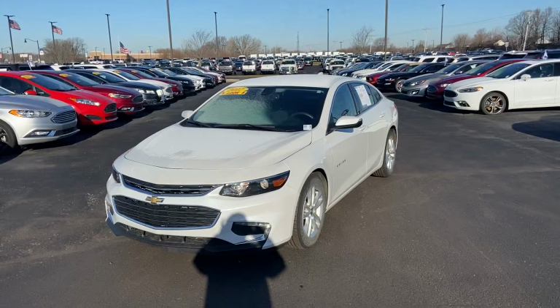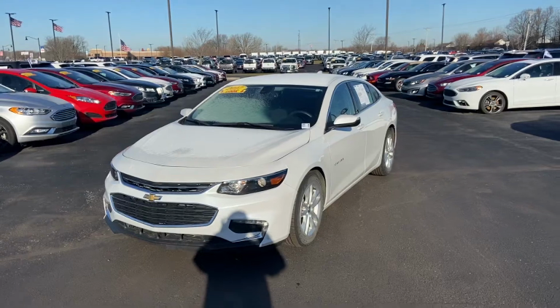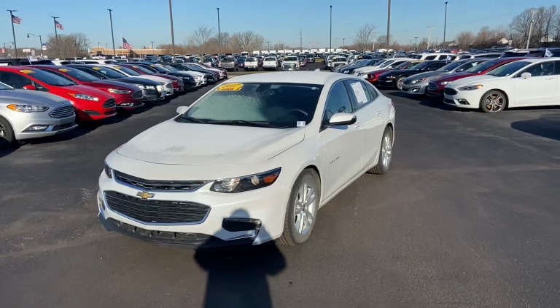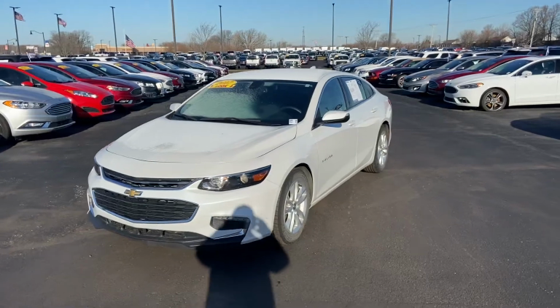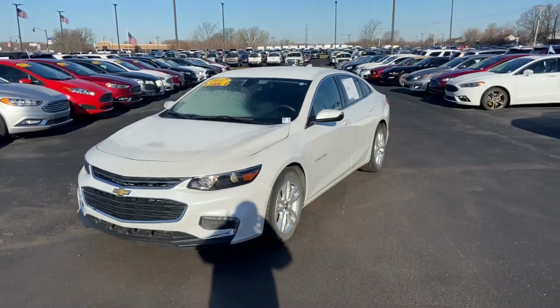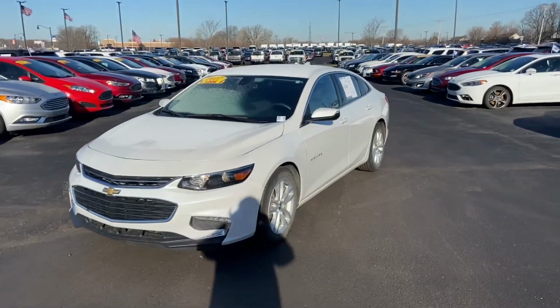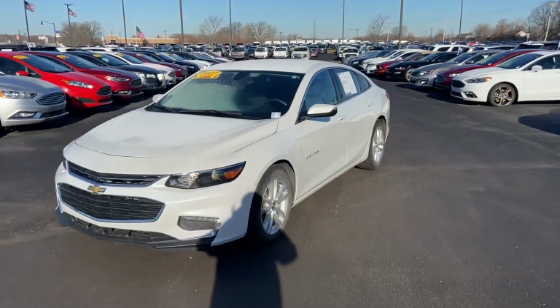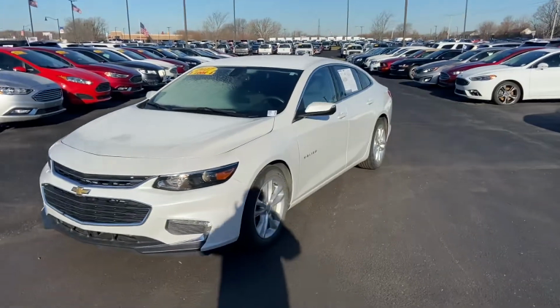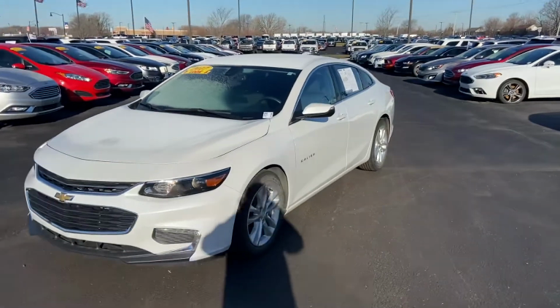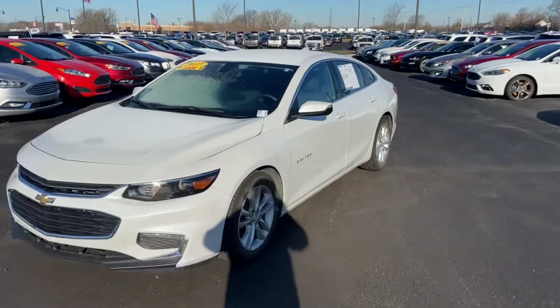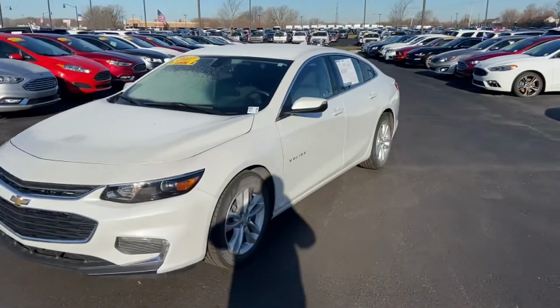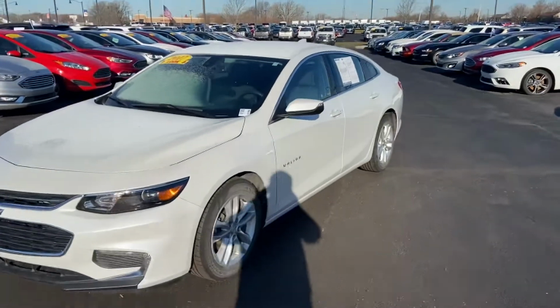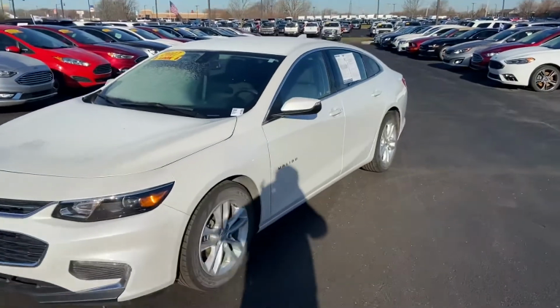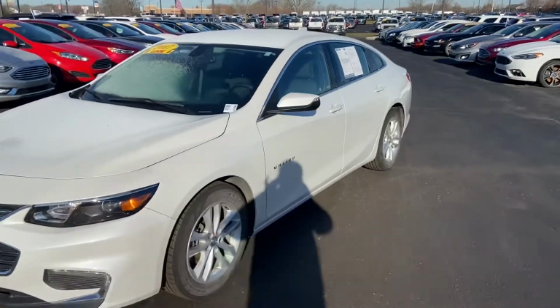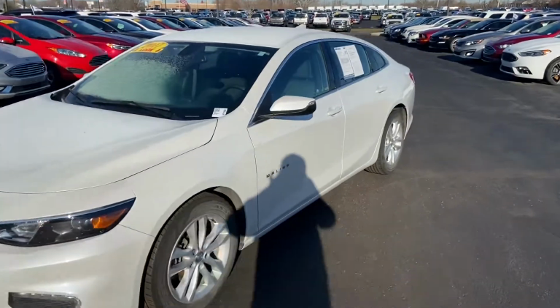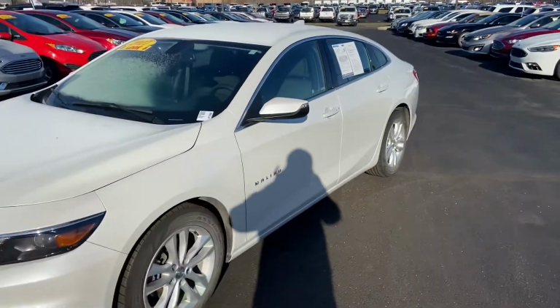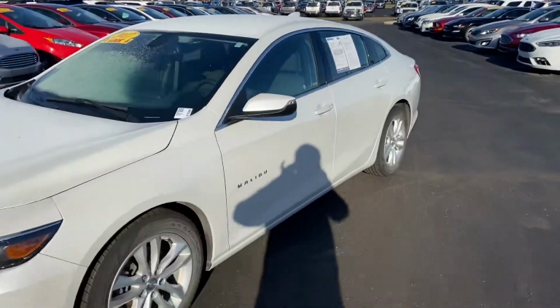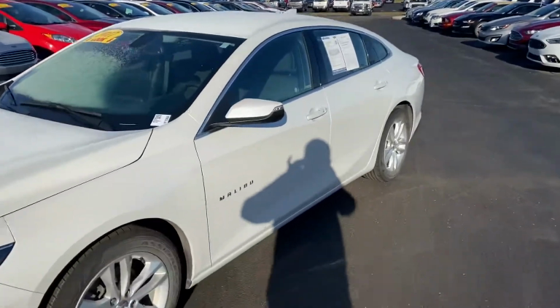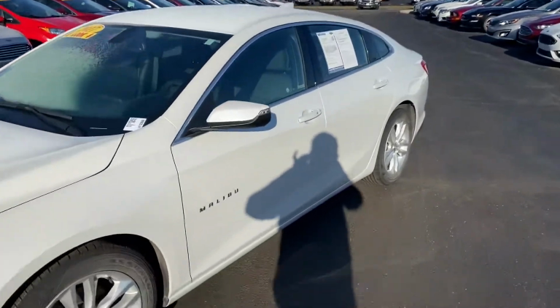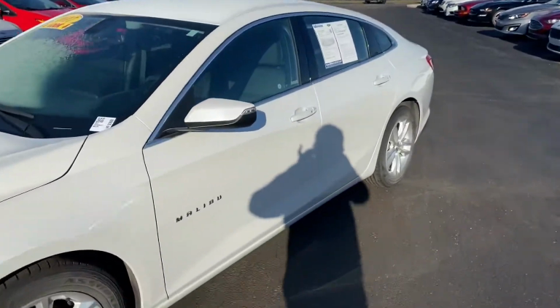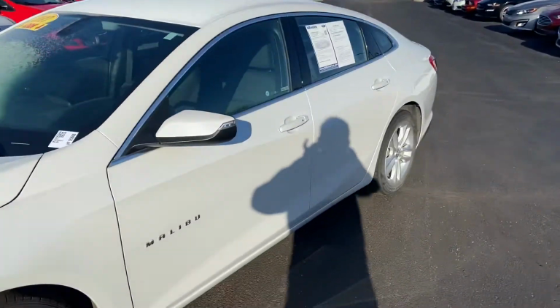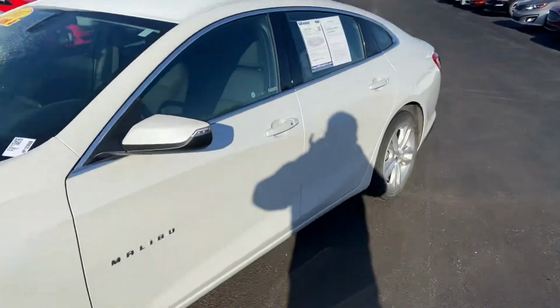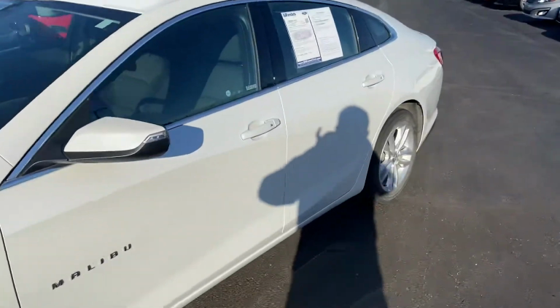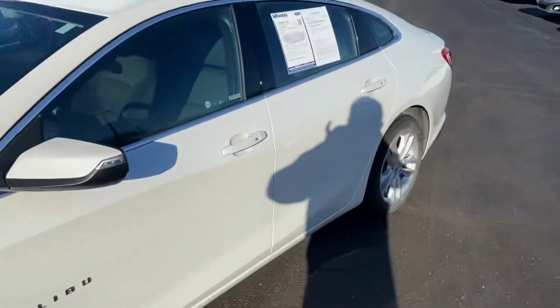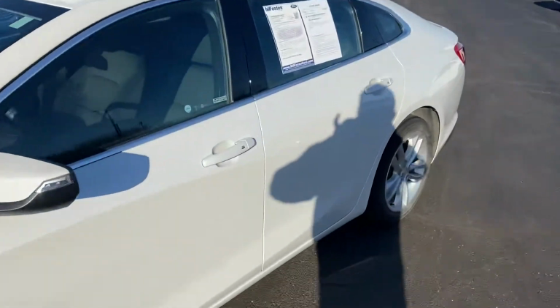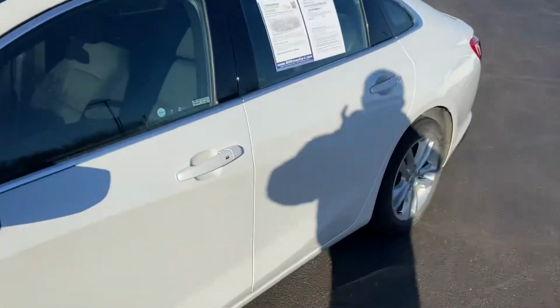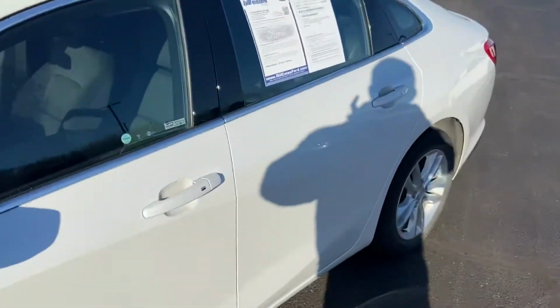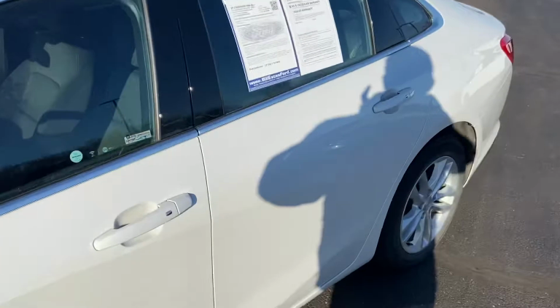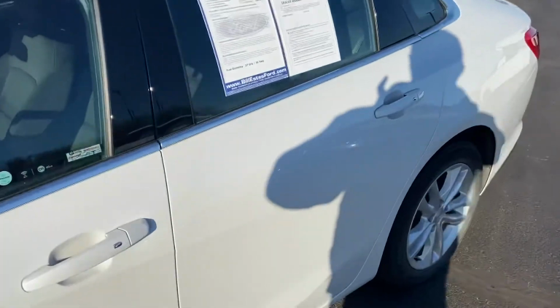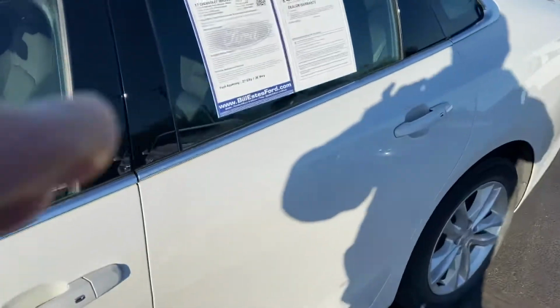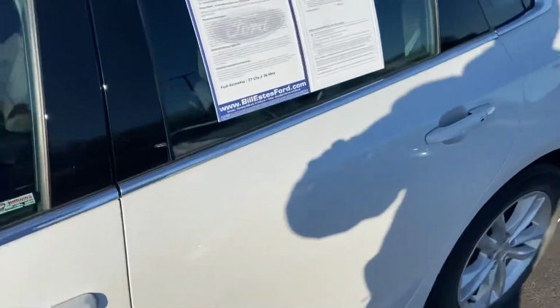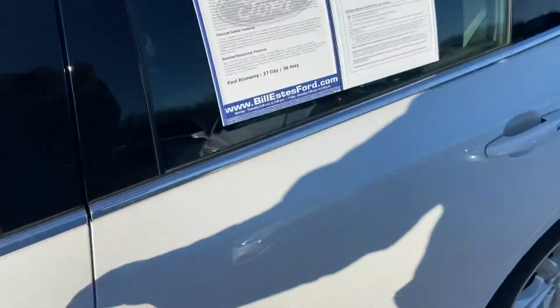This is Steve Anger with Bill Estes Ford. This is the 2017 Chevy Malibu.